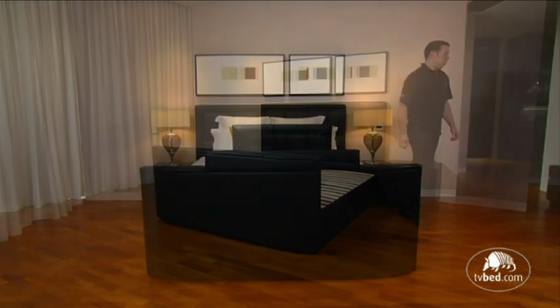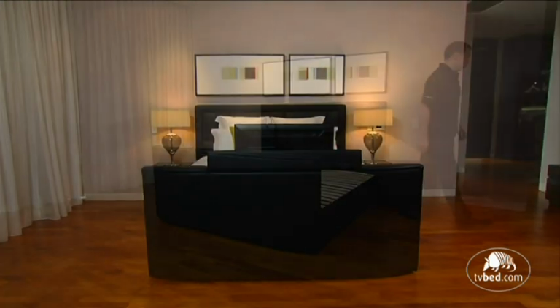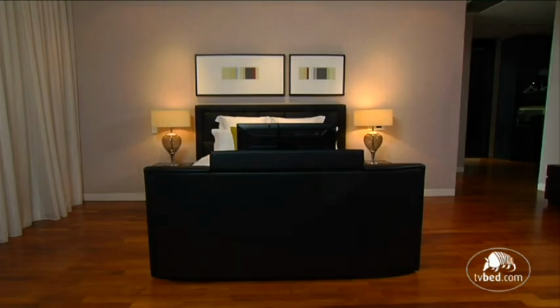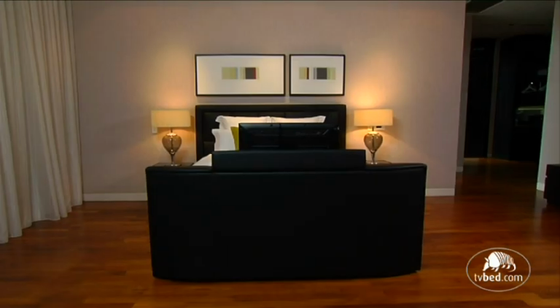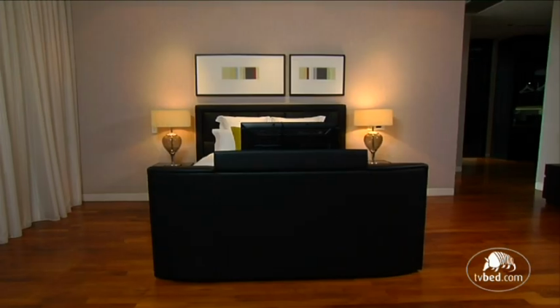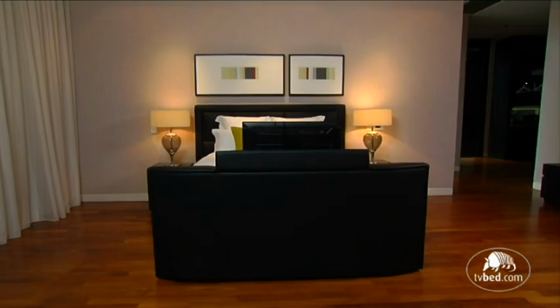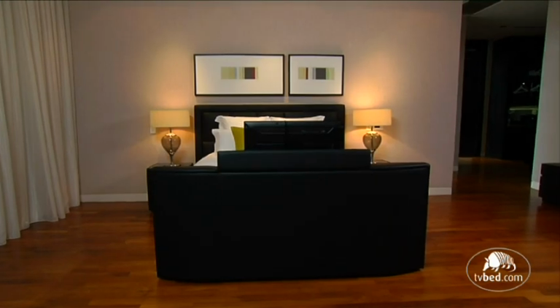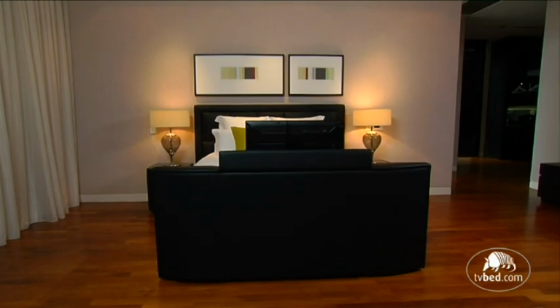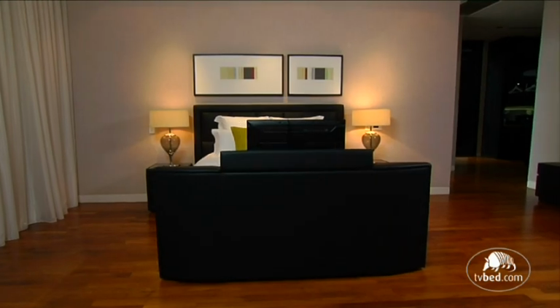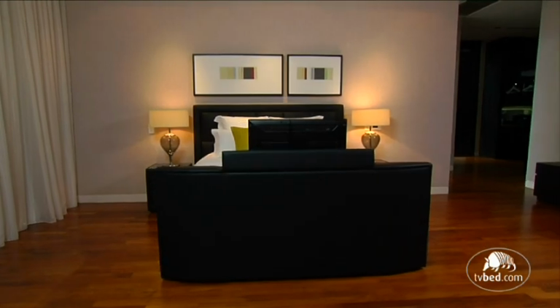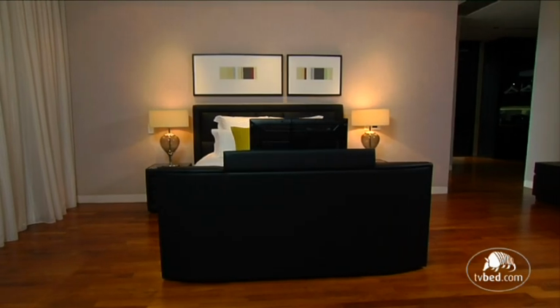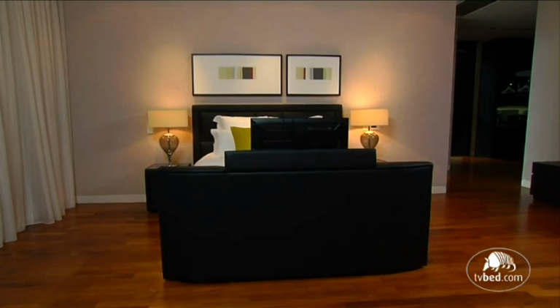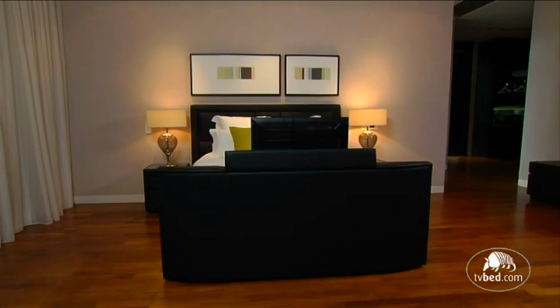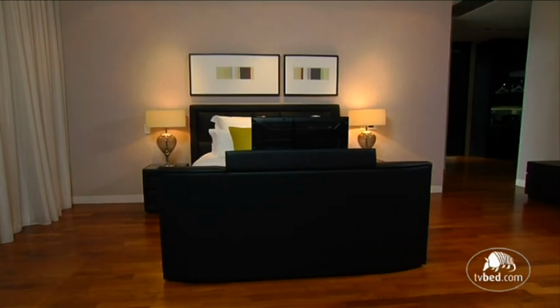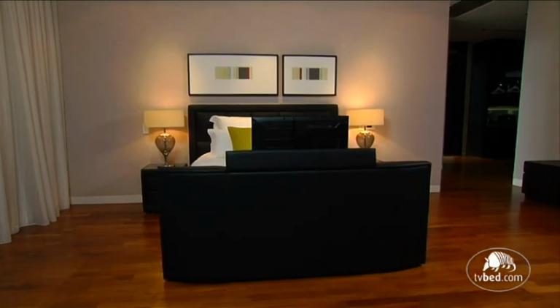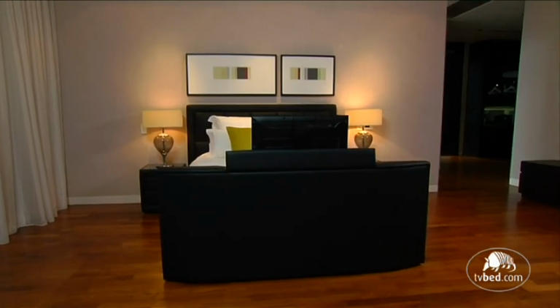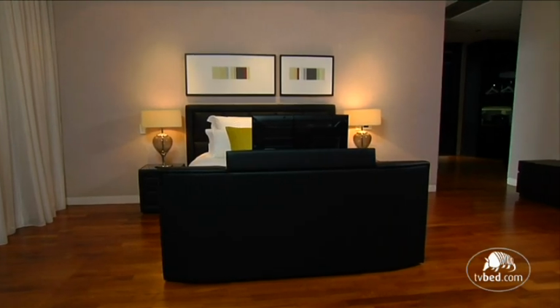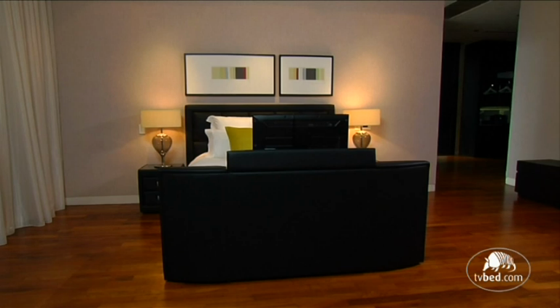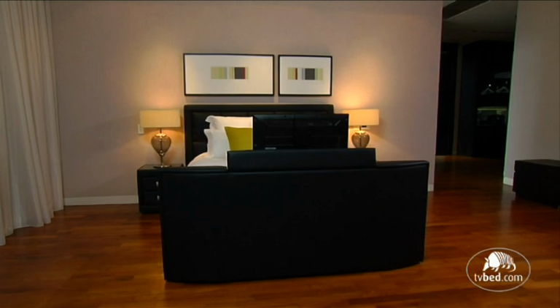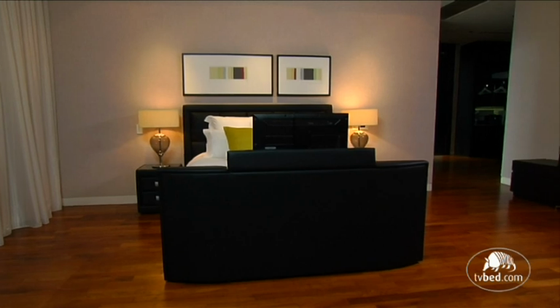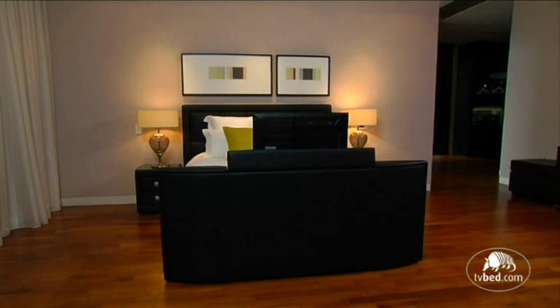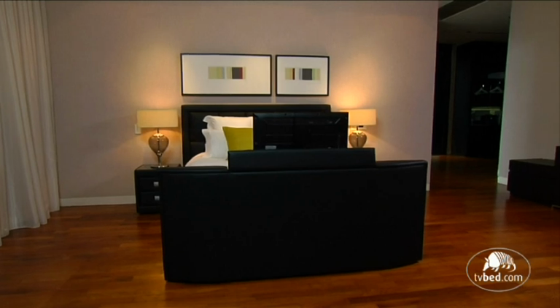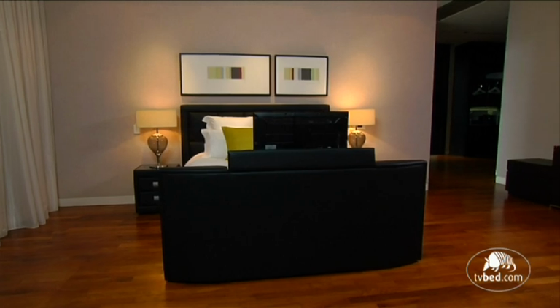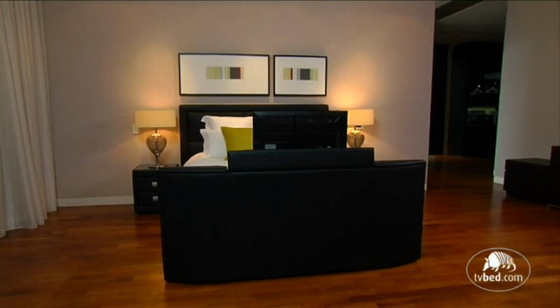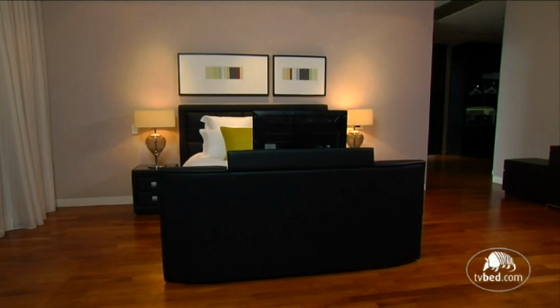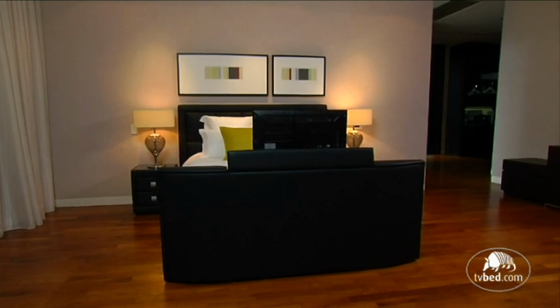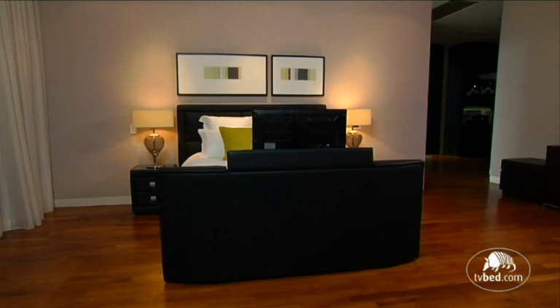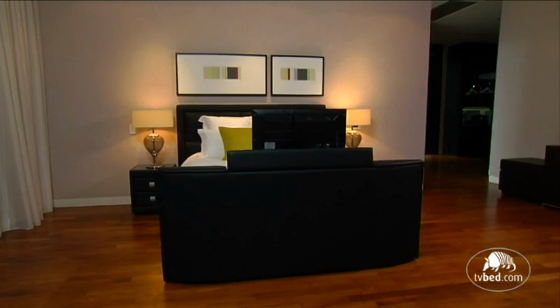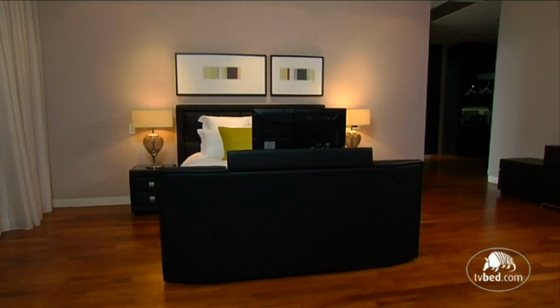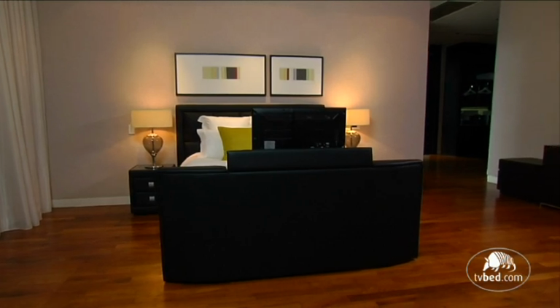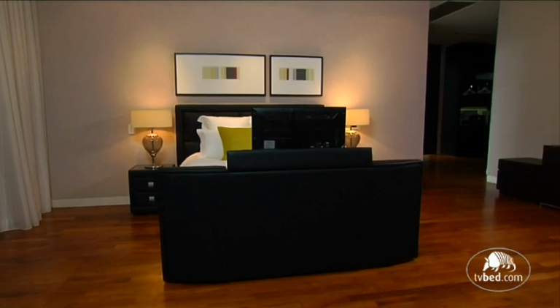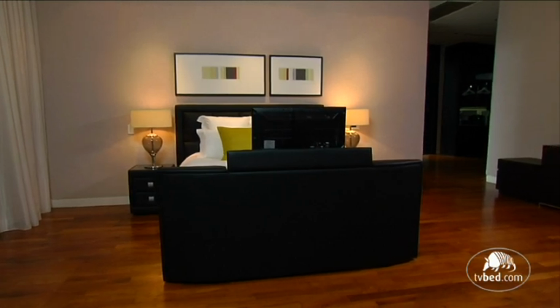This is the finished assembled bed. You are now ready to dress the bed by adding a mattress and bedding.